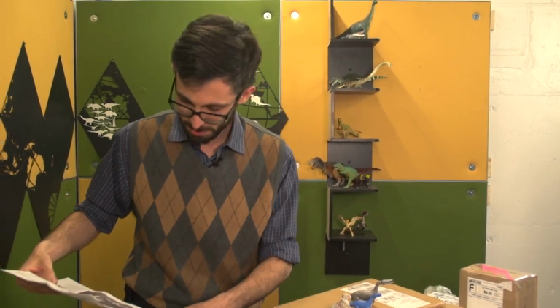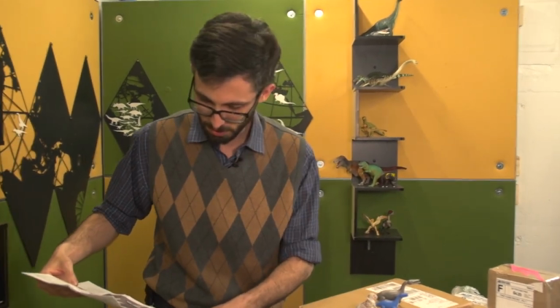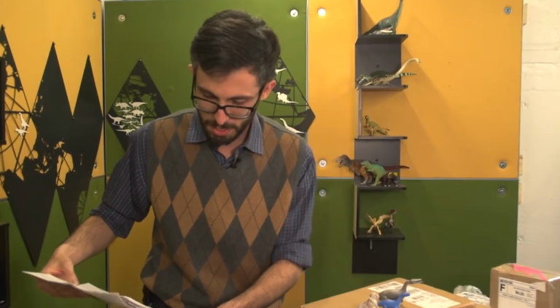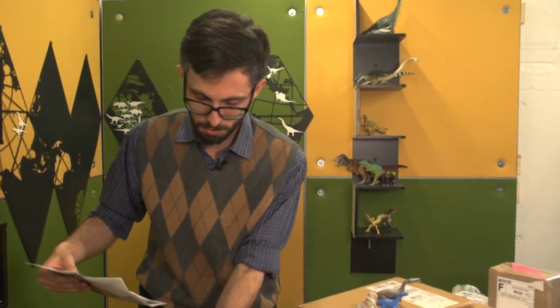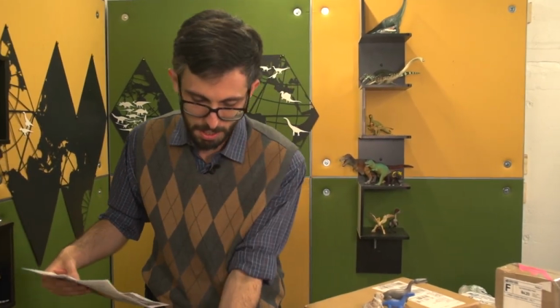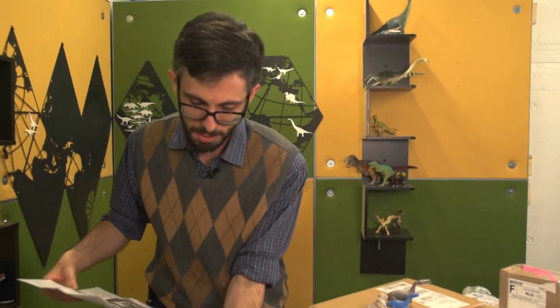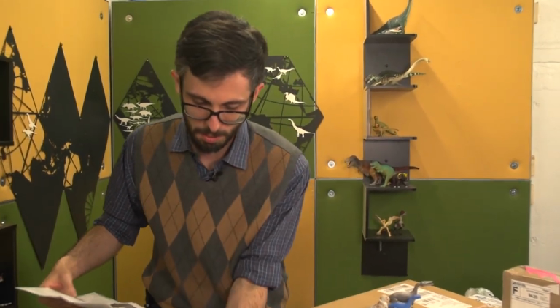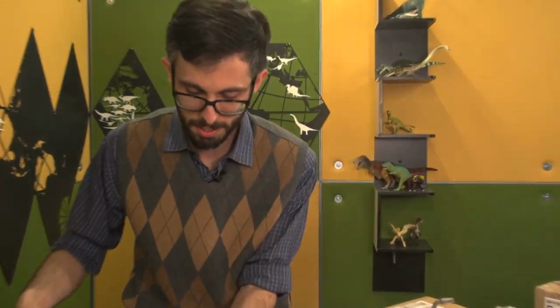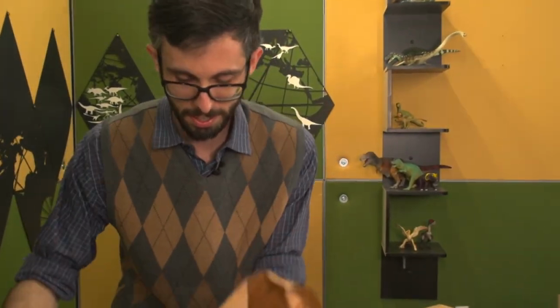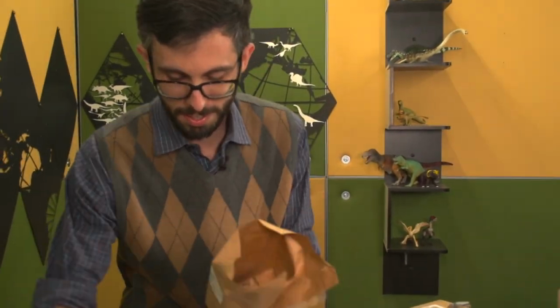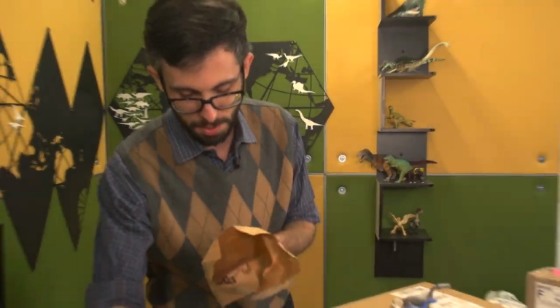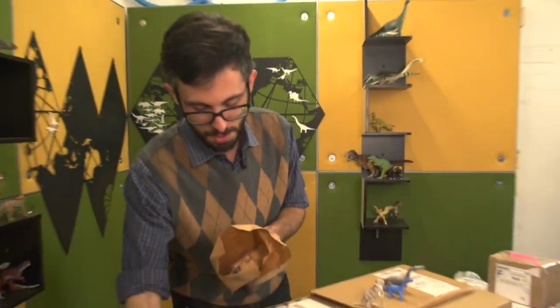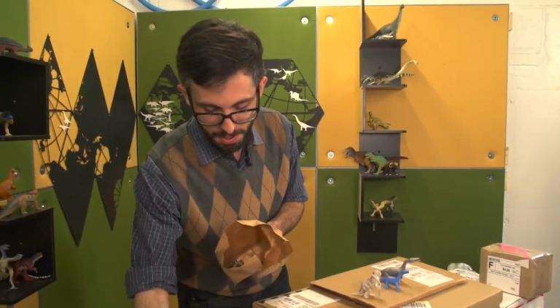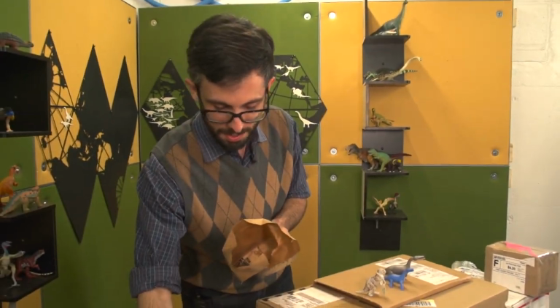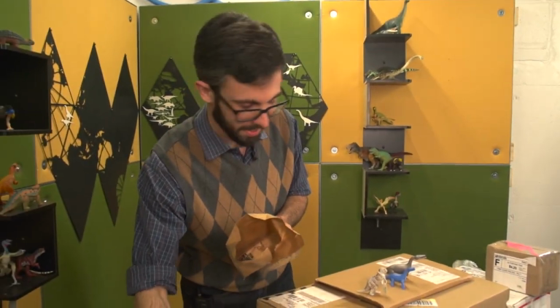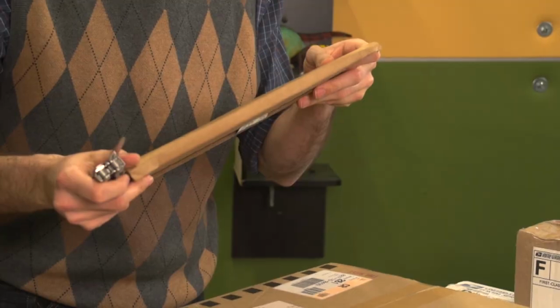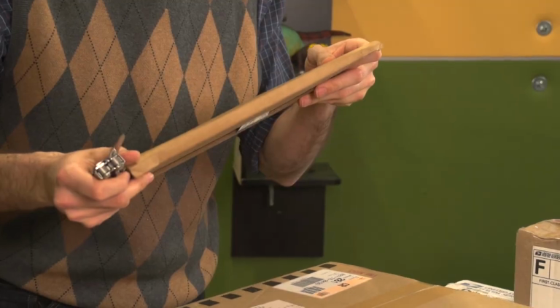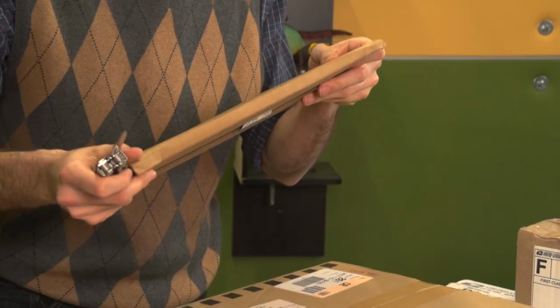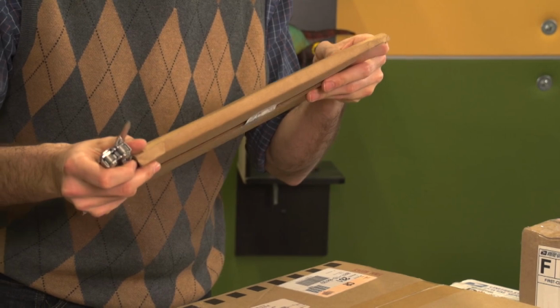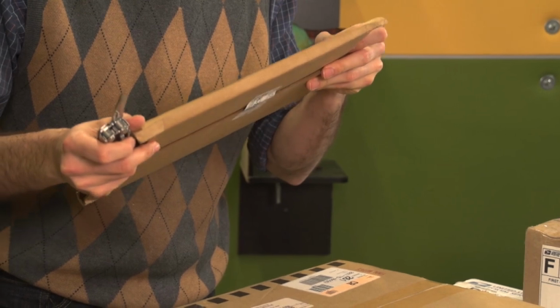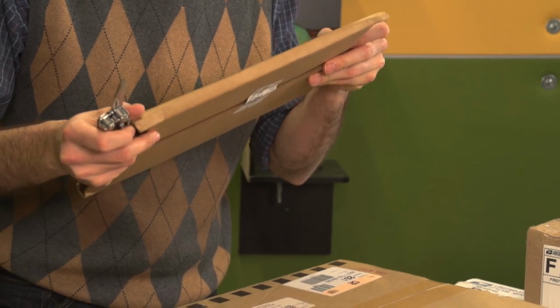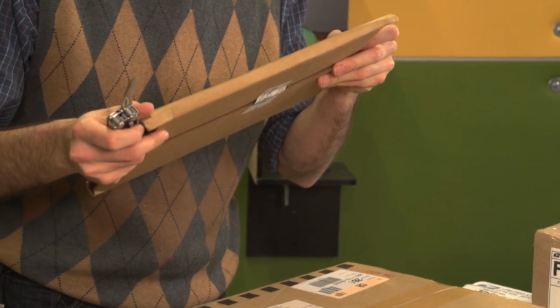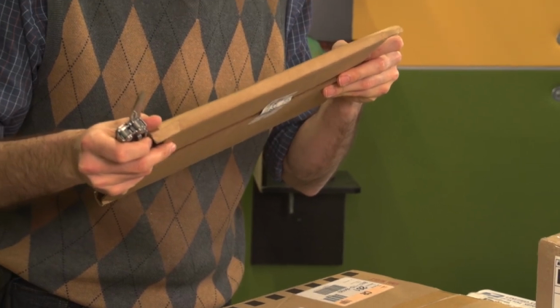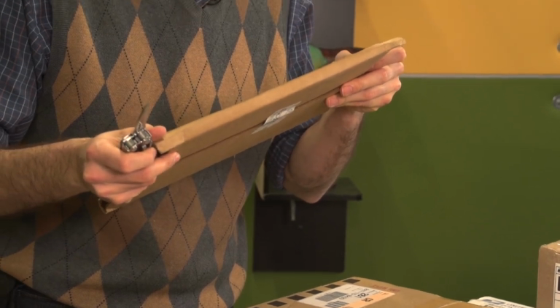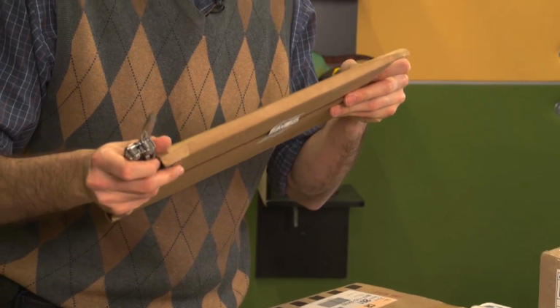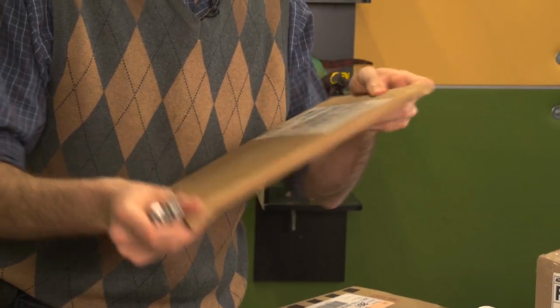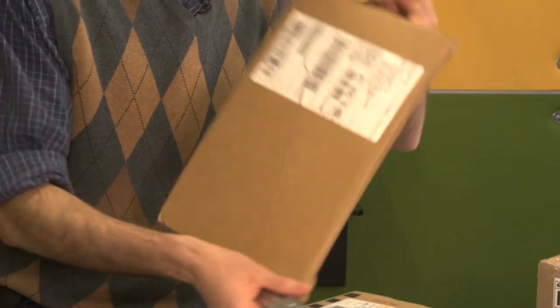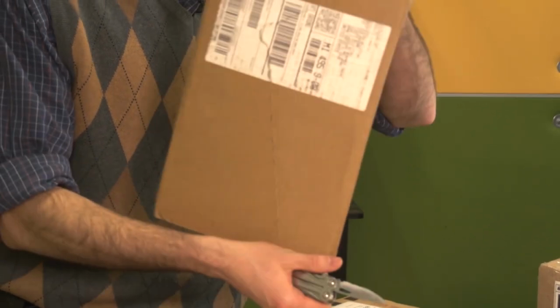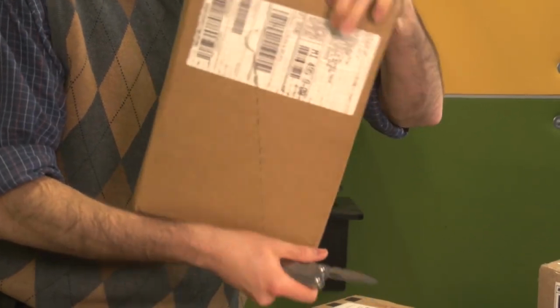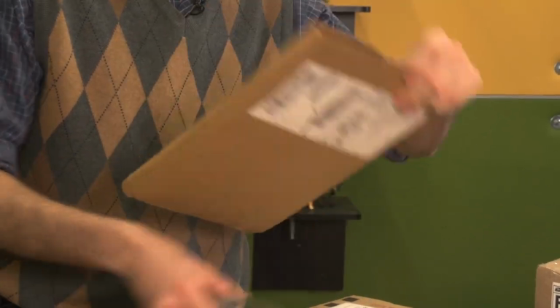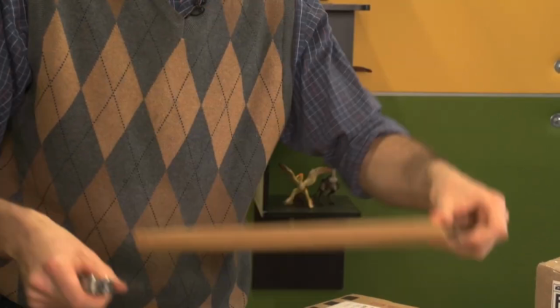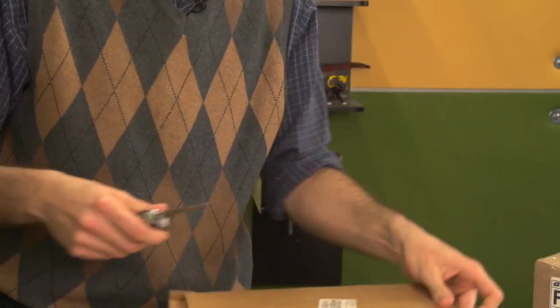So E is for Elizabeth. This one doesn't have a return address — well, it does, but it doesn't have a...